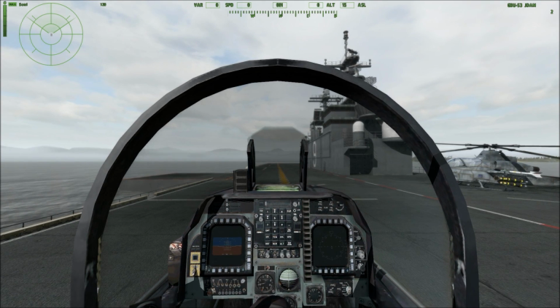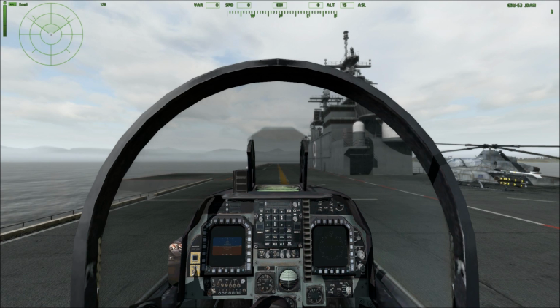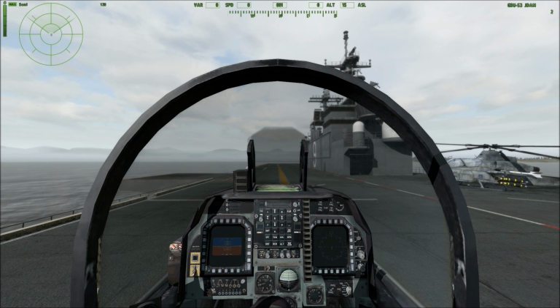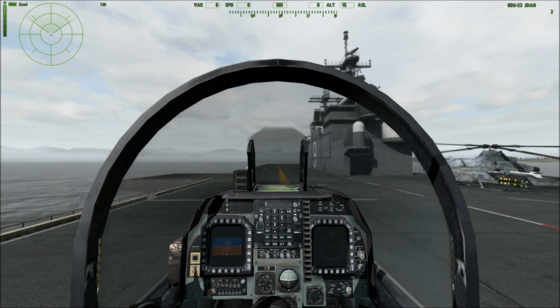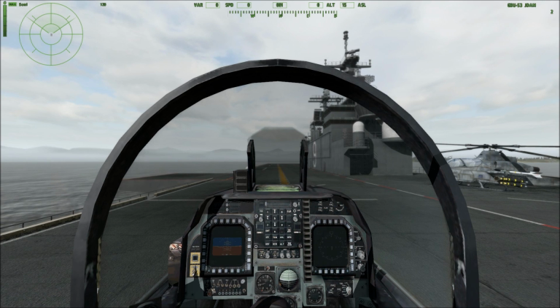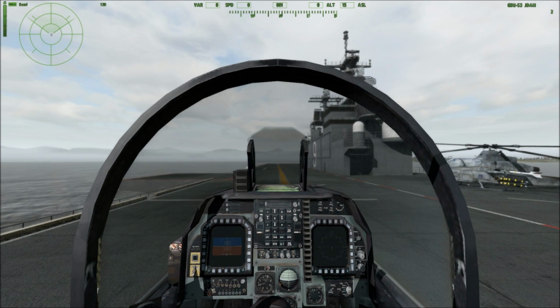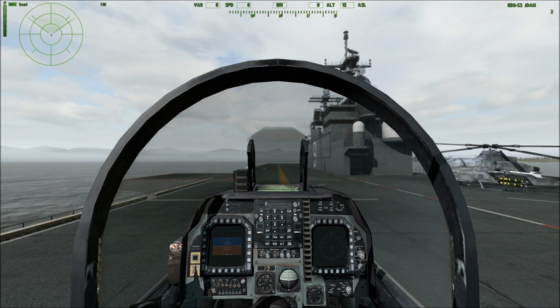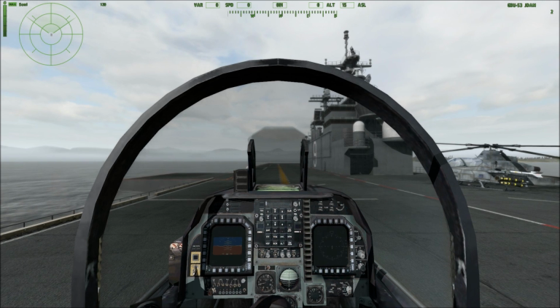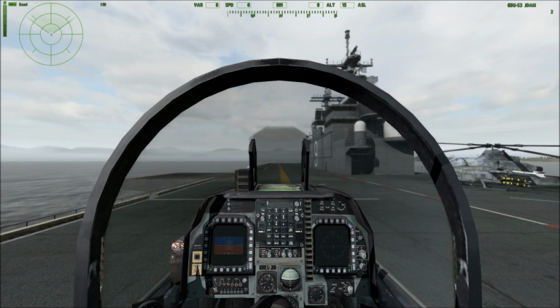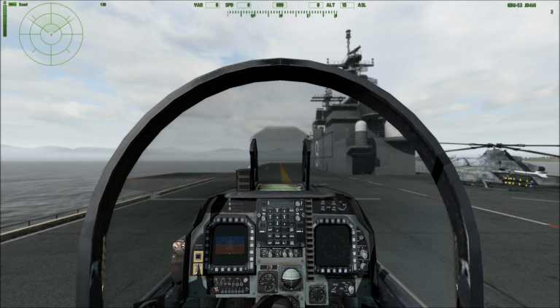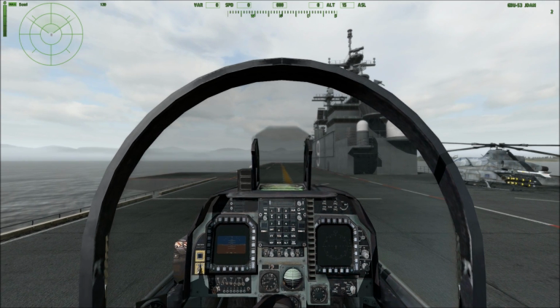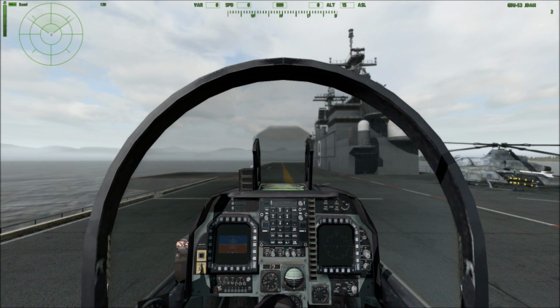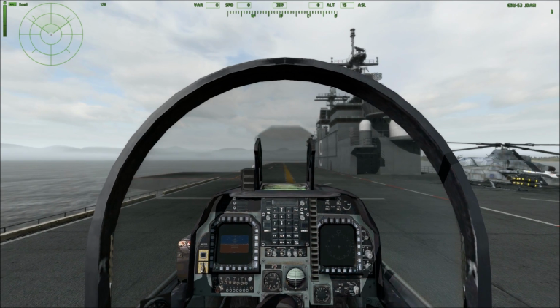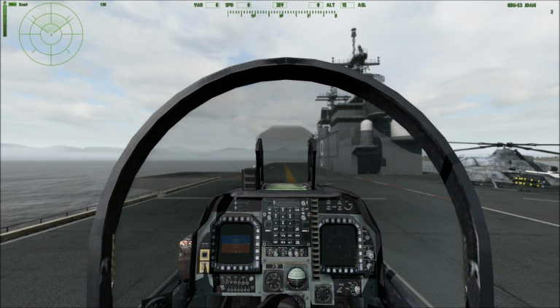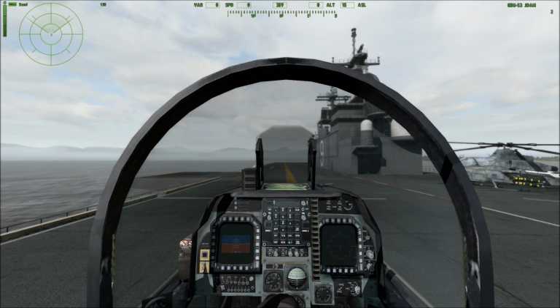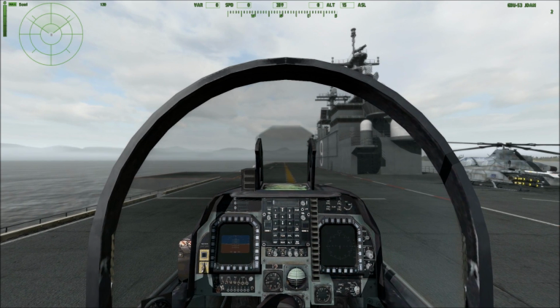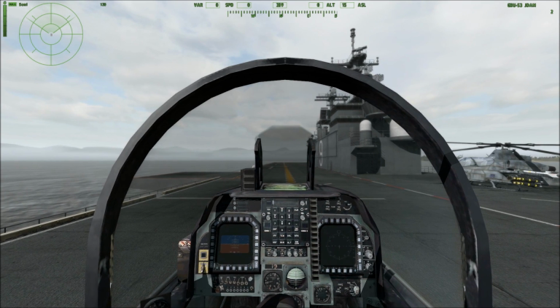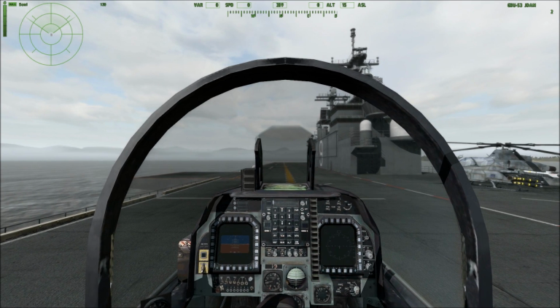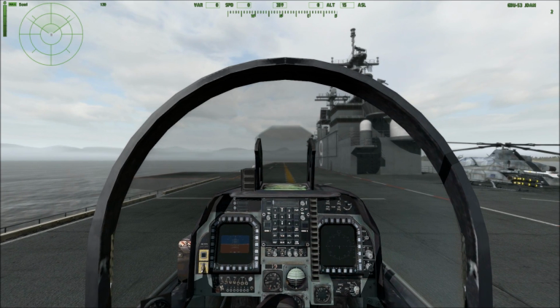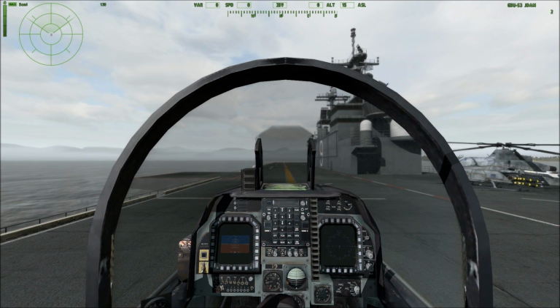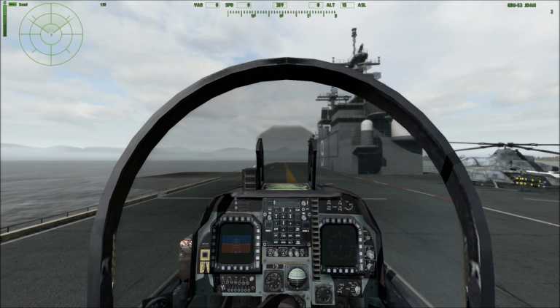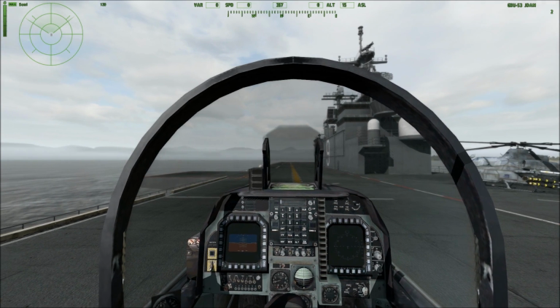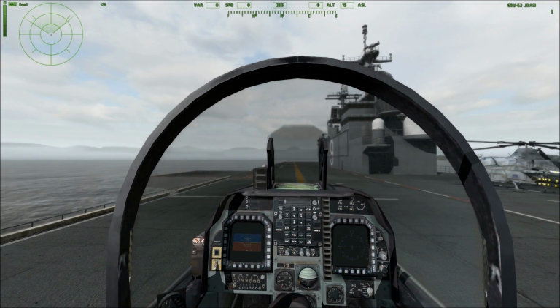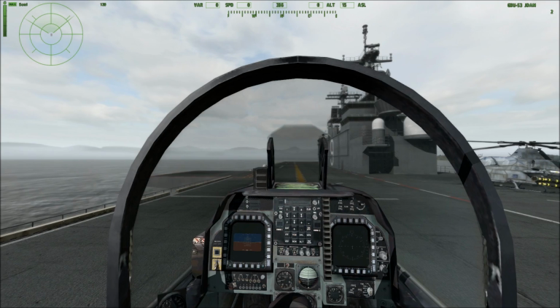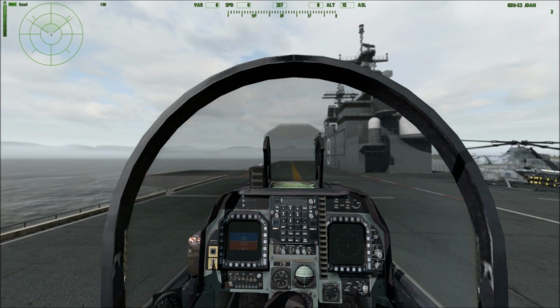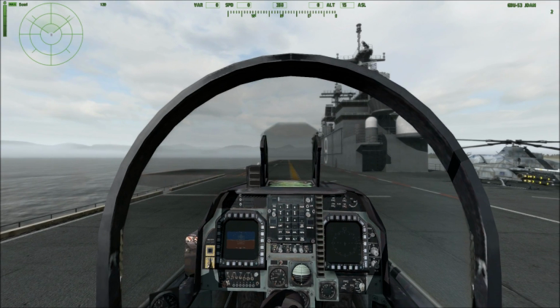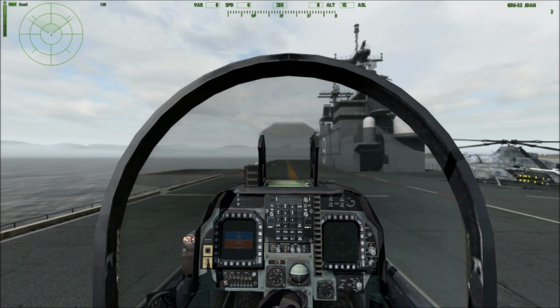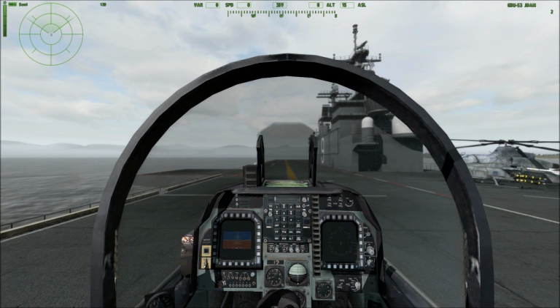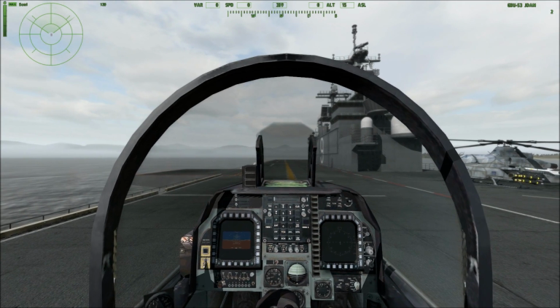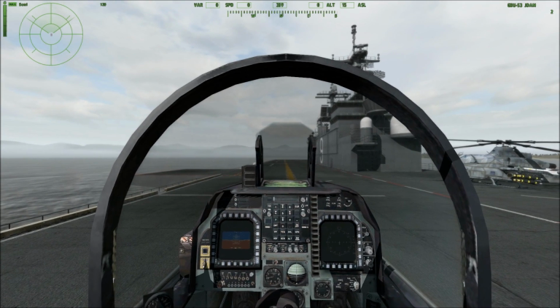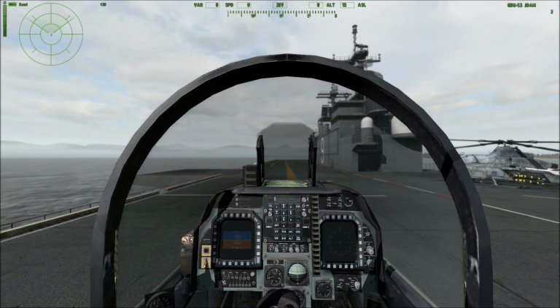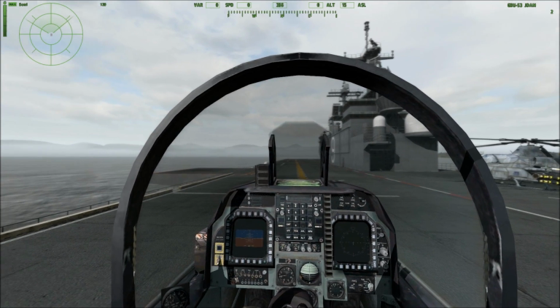However, we do have the AGM-65 Maverick for moving targets — moving vehicles — which does quite well. But moving on to the actual GPS INS system.